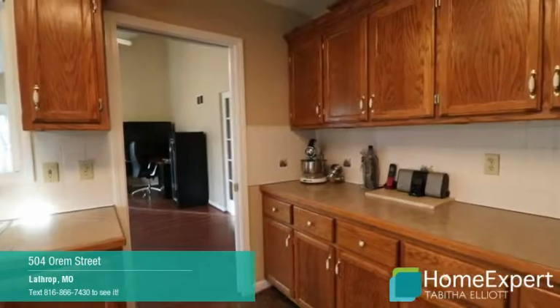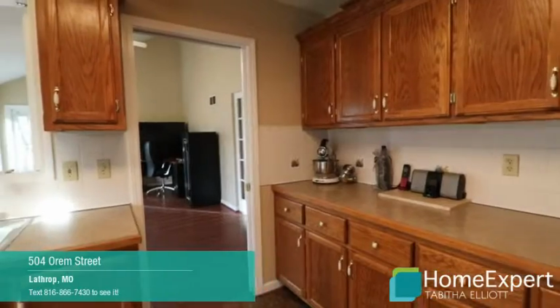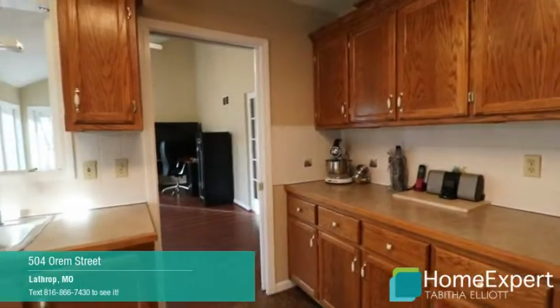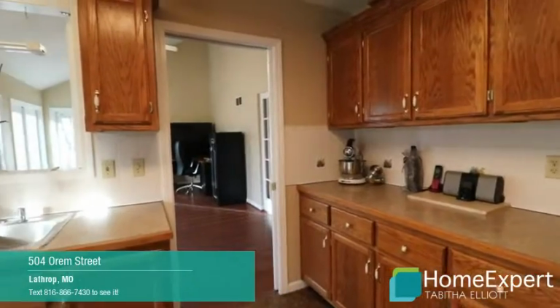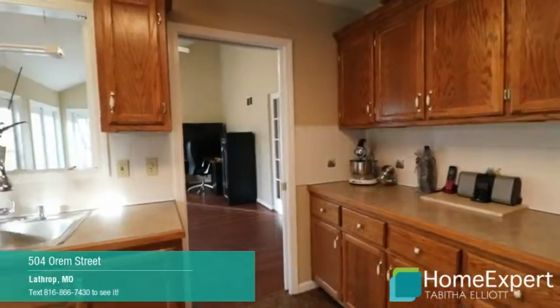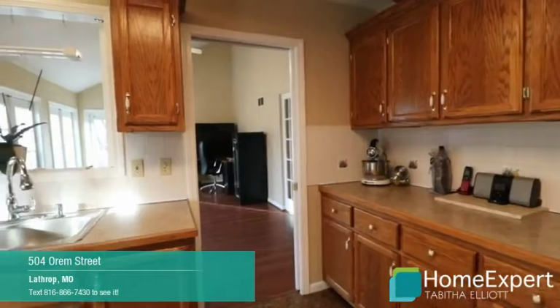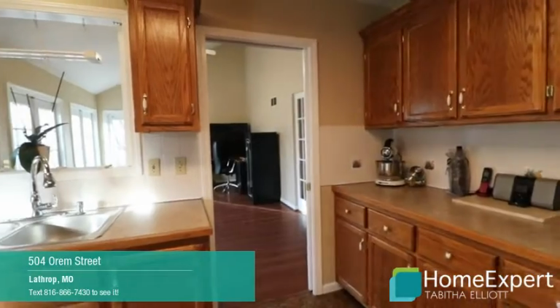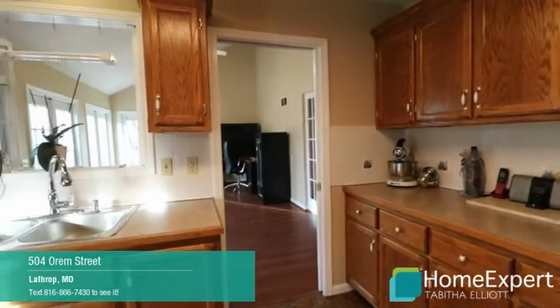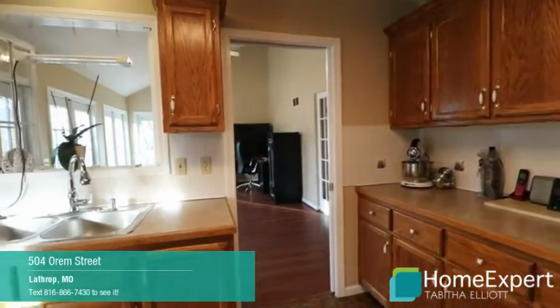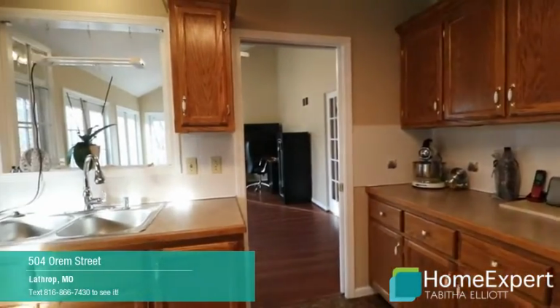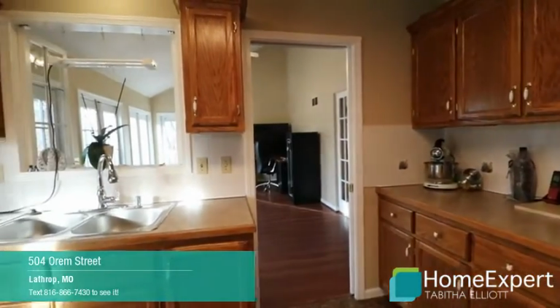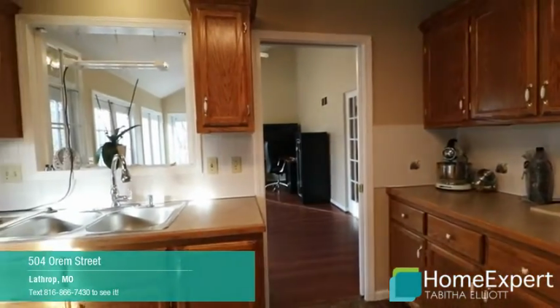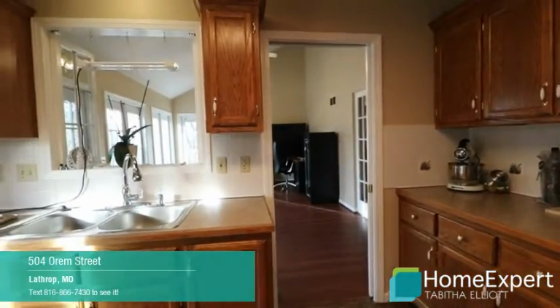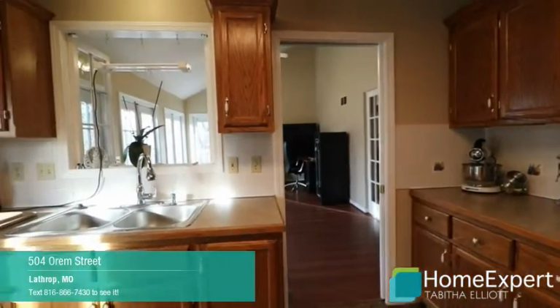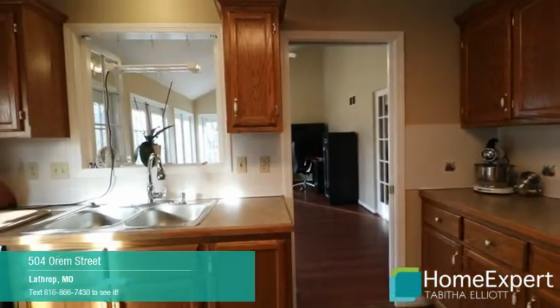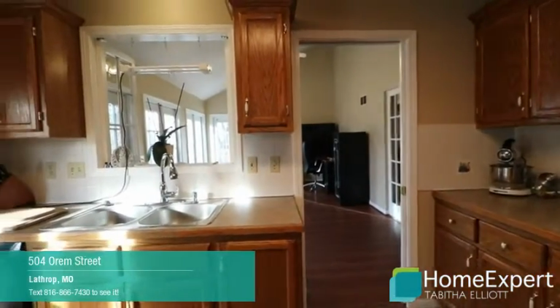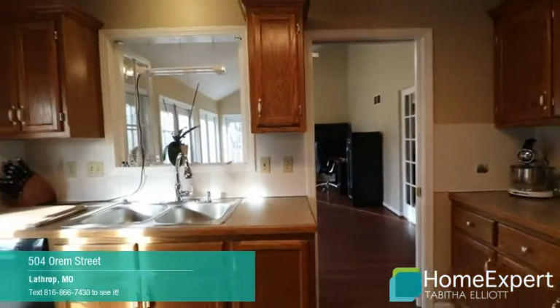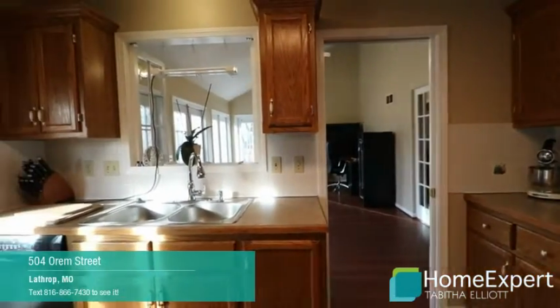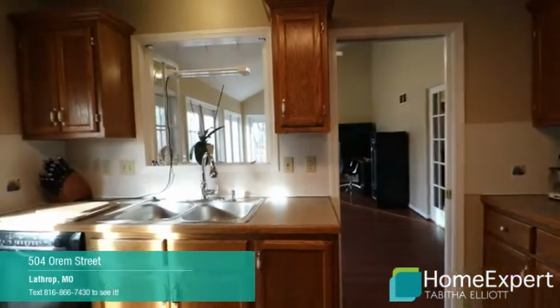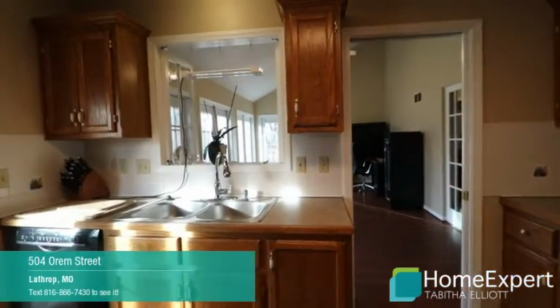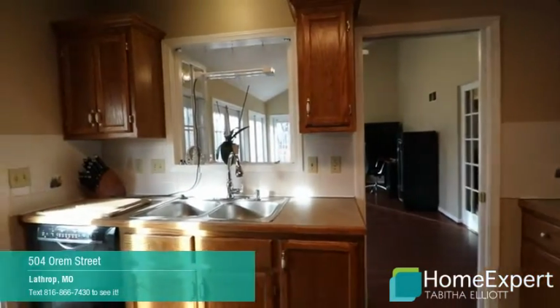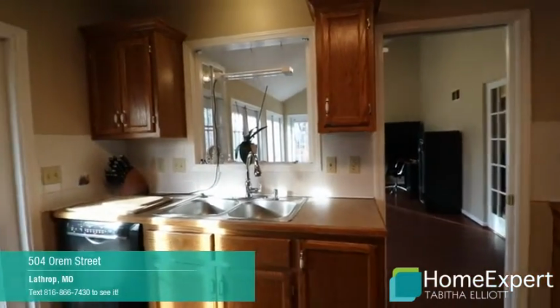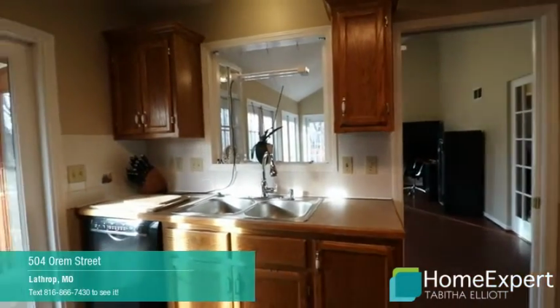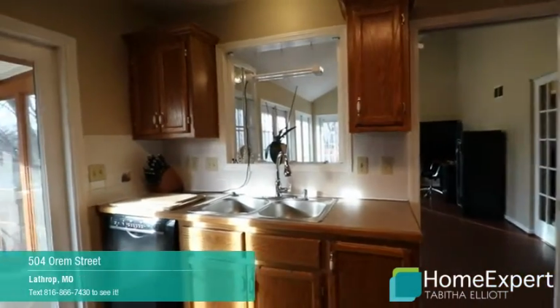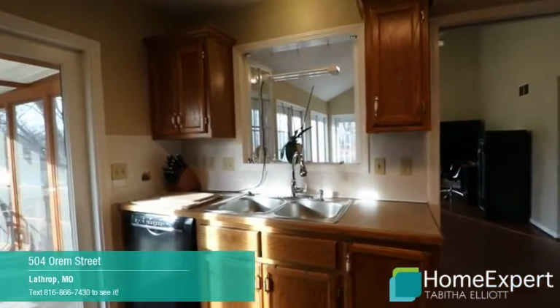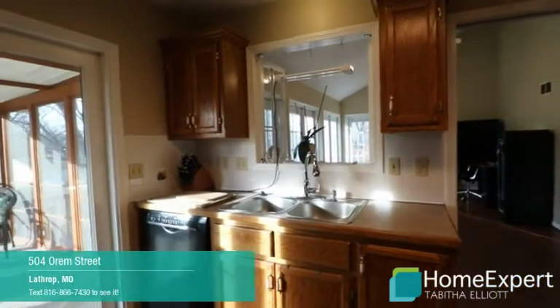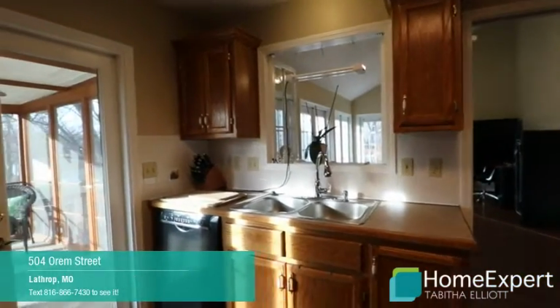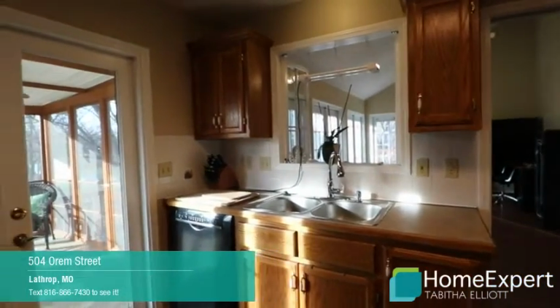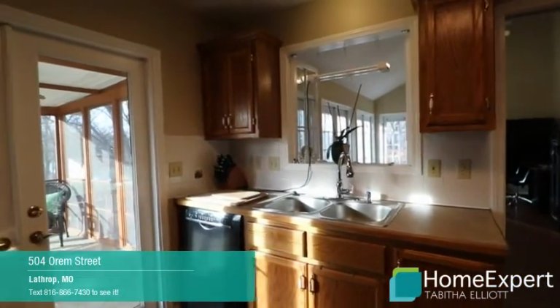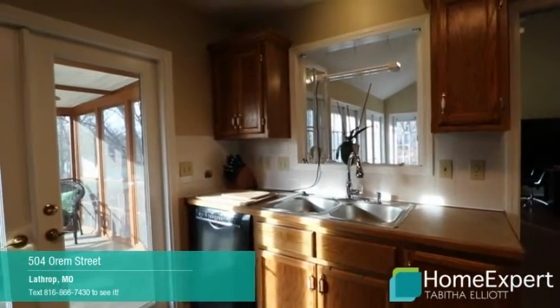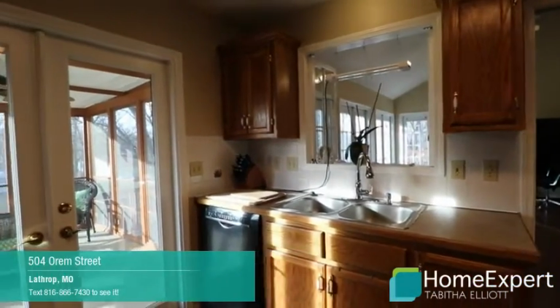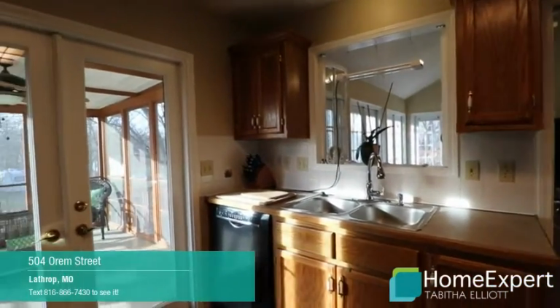With a pass-through from the kitchen into the sunroom, it provides a bit of an open floor plan feeling.